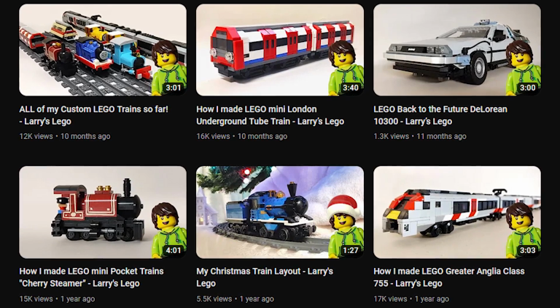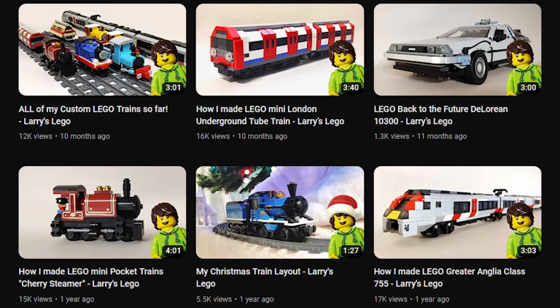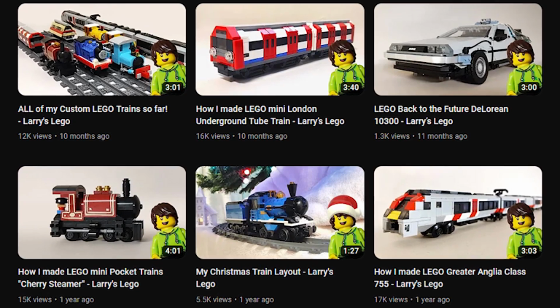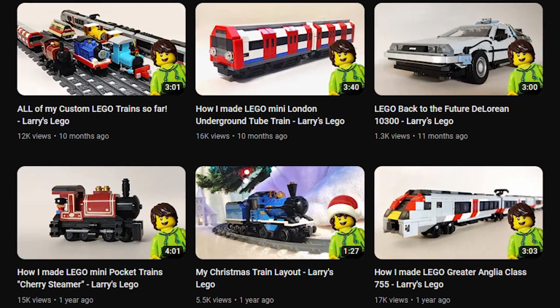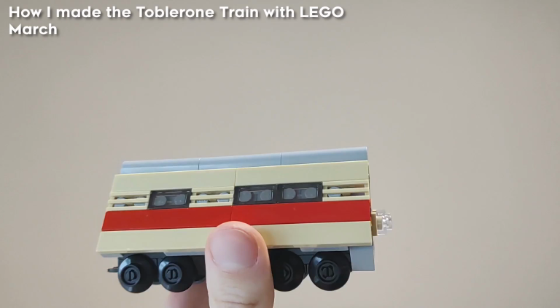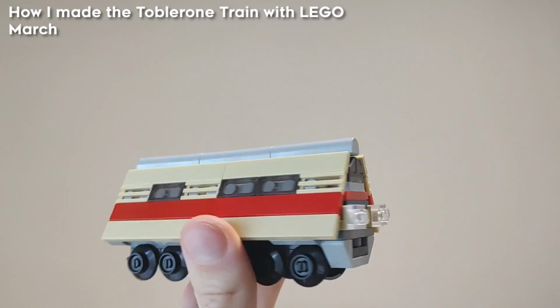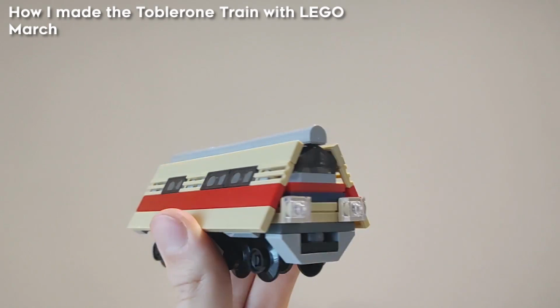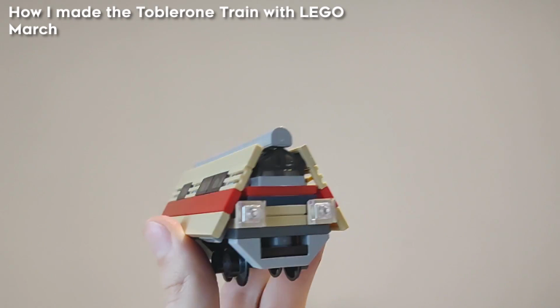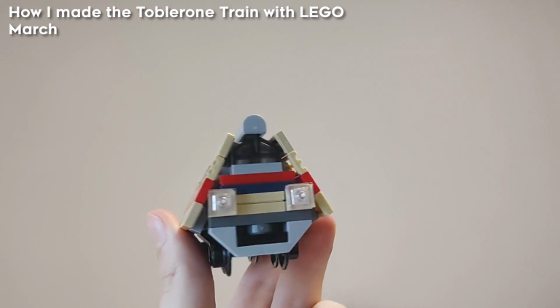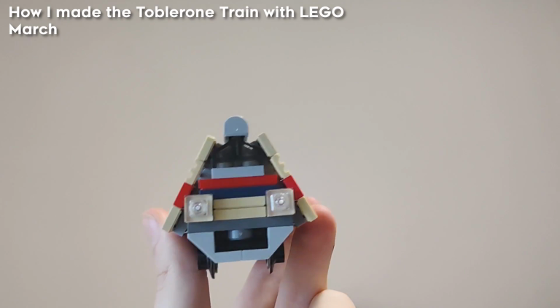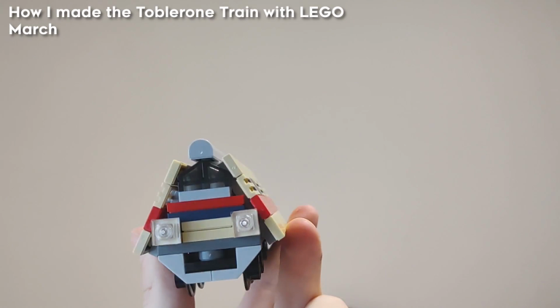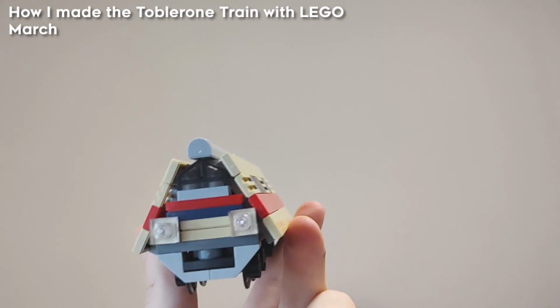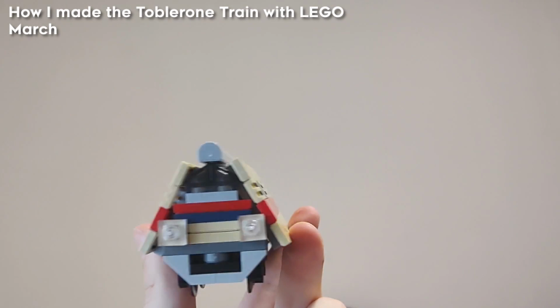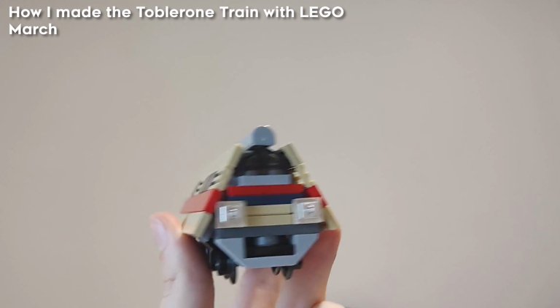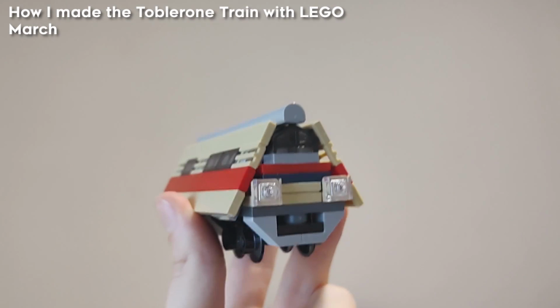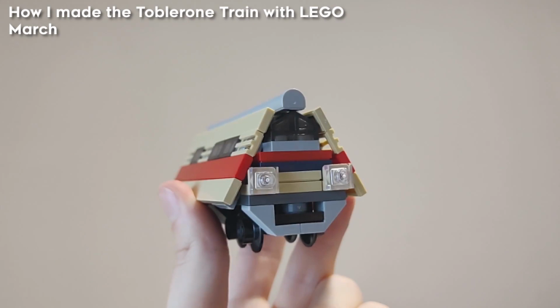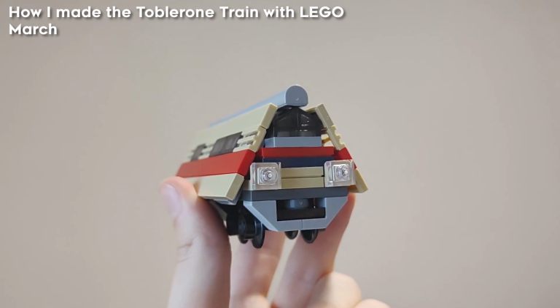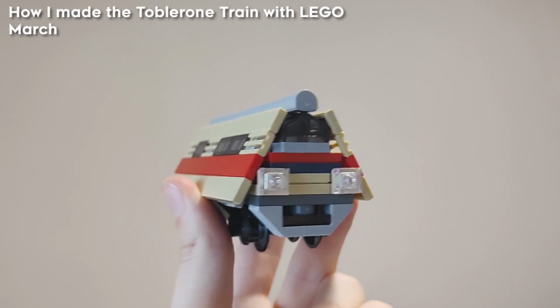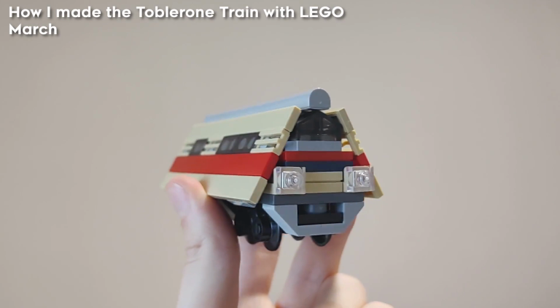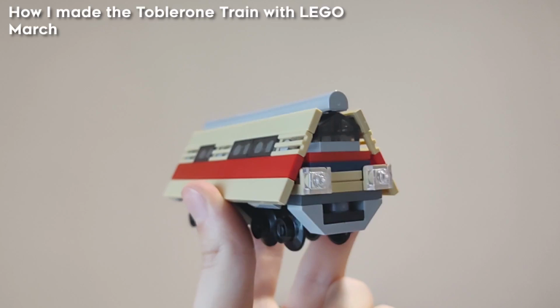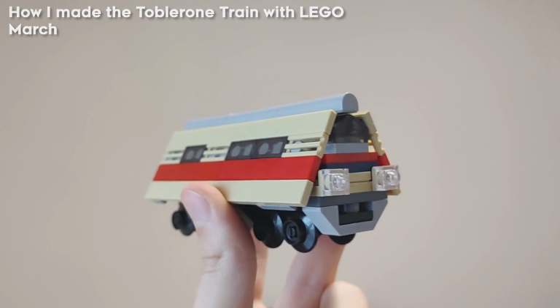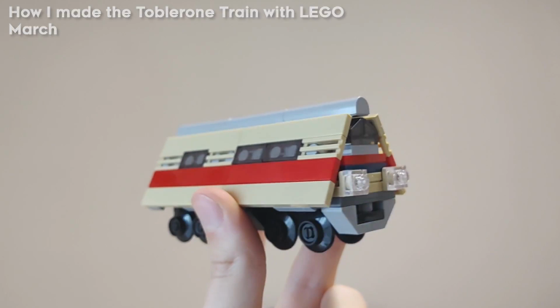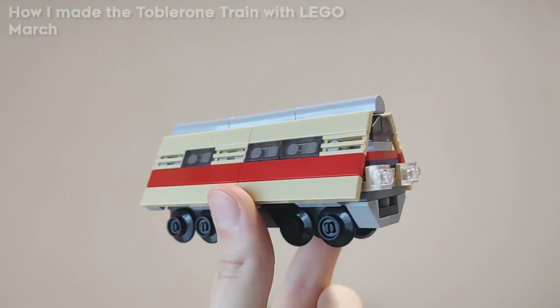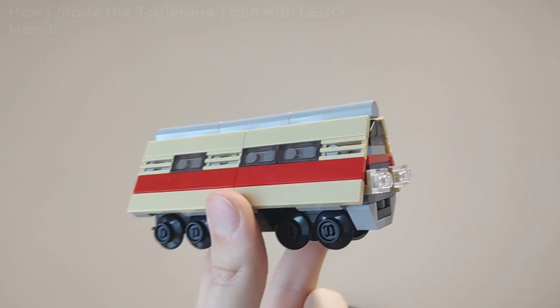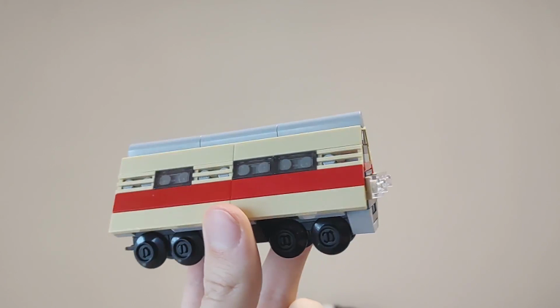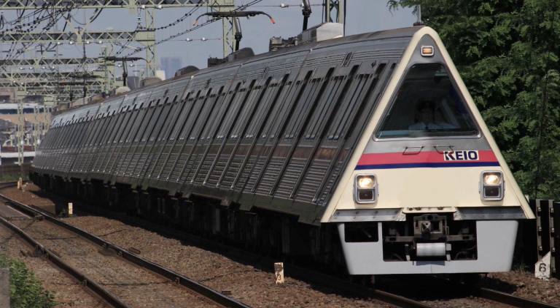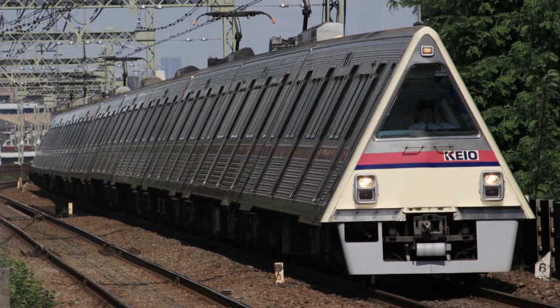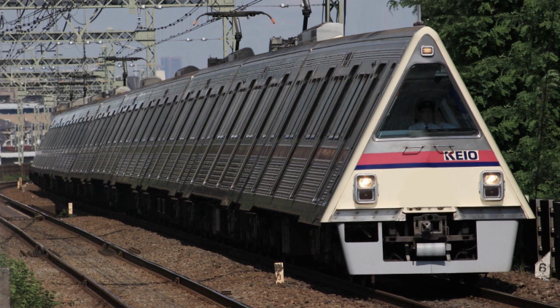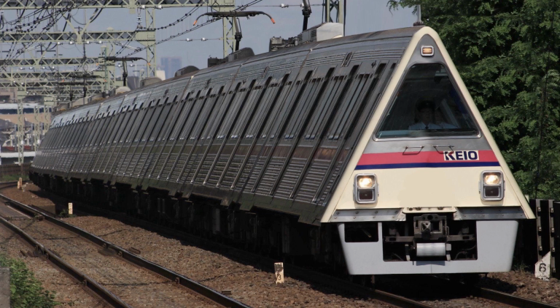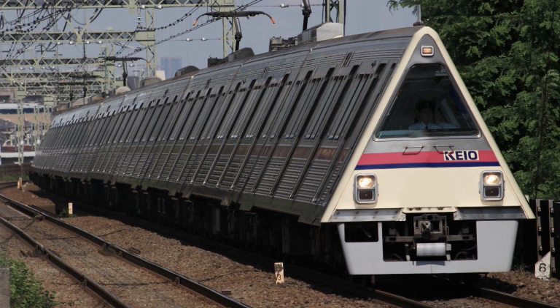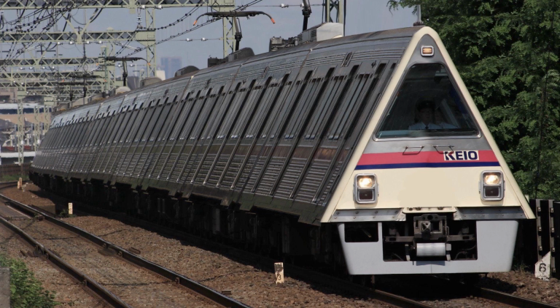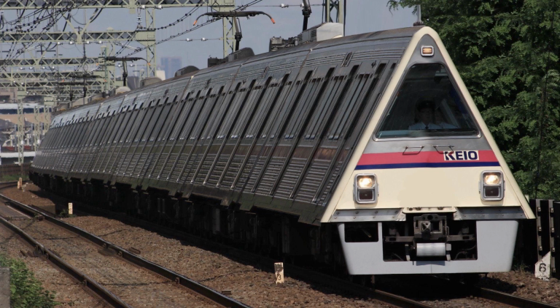After this, I very spontaneously made a Toblerone-shaped train, based on a silly photoshopped image.